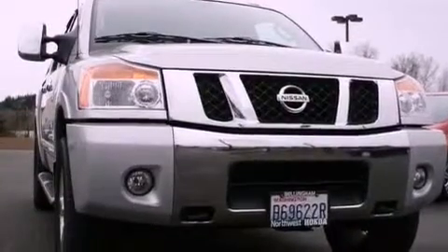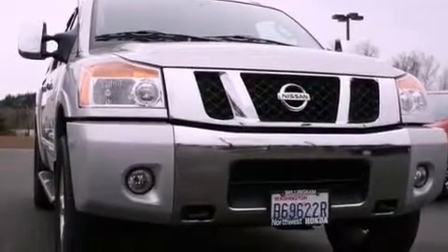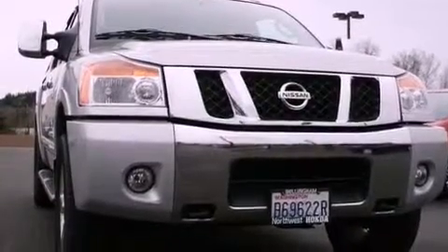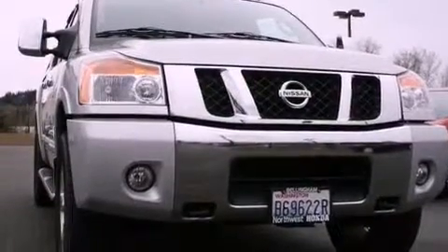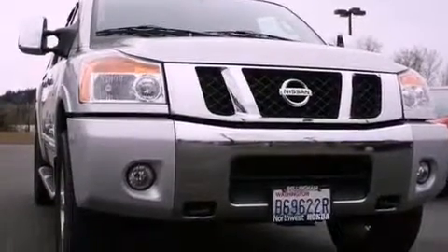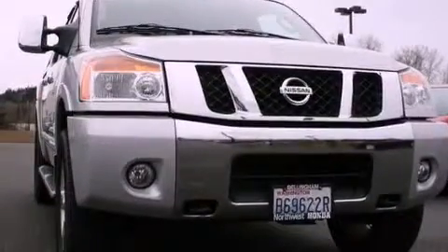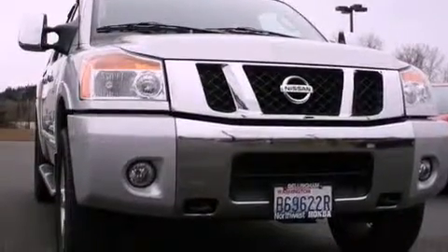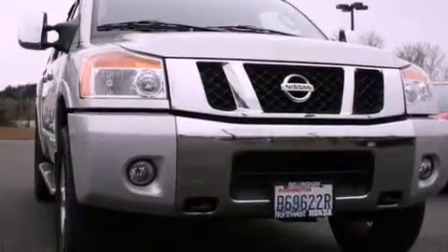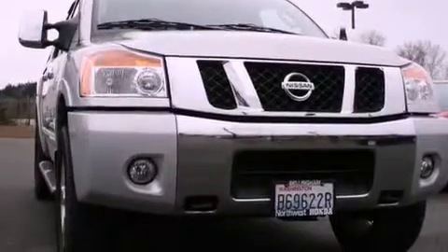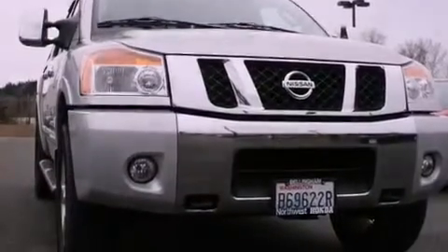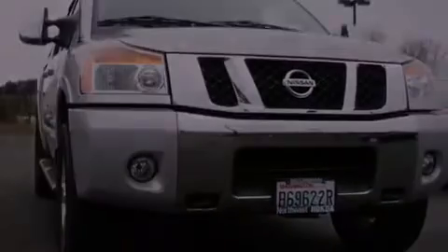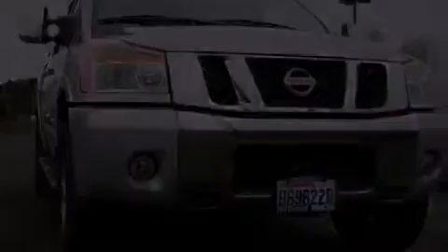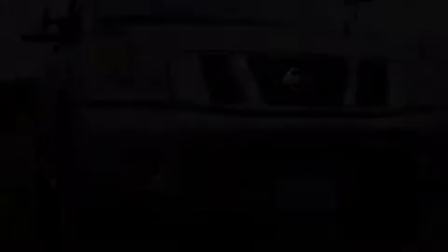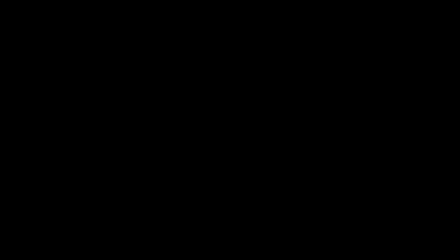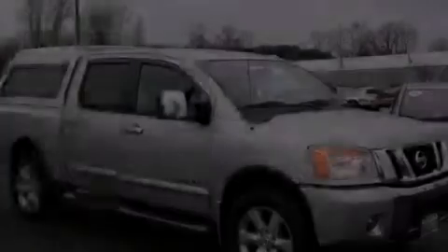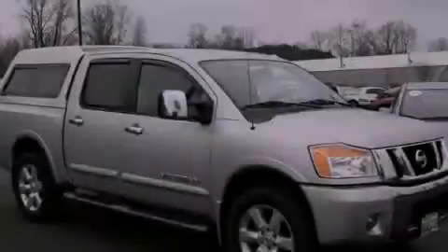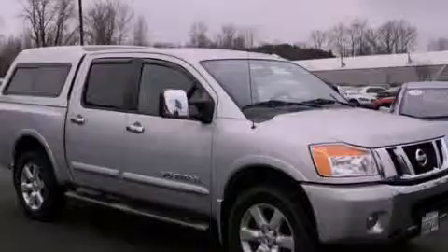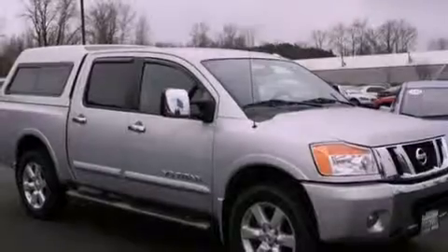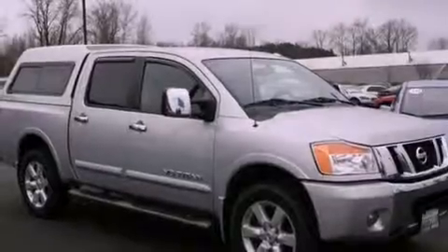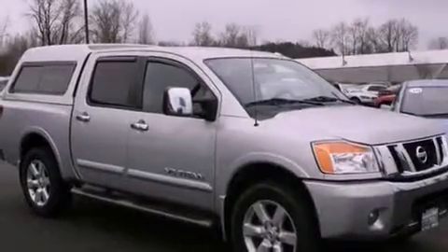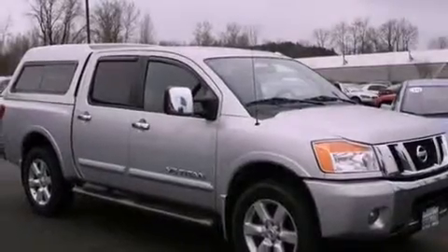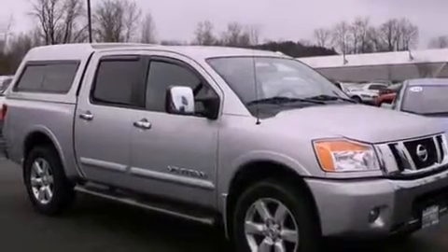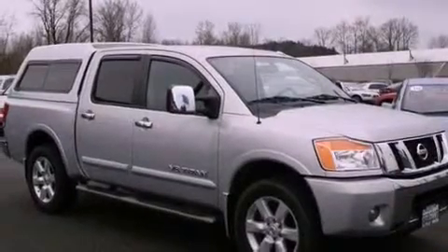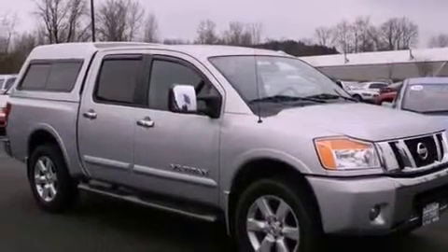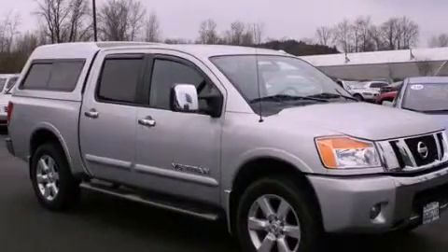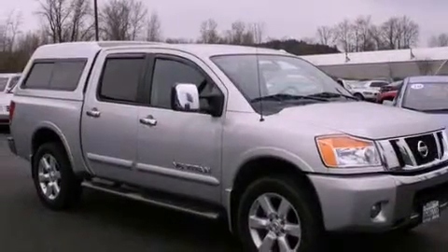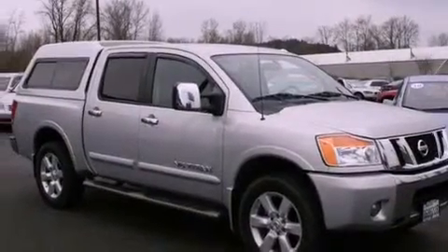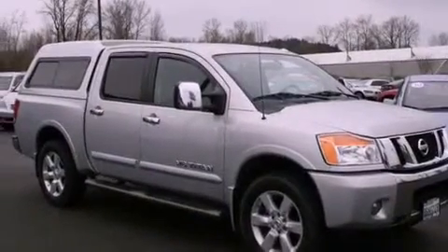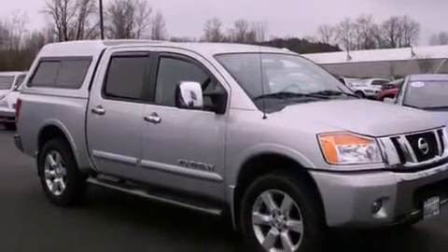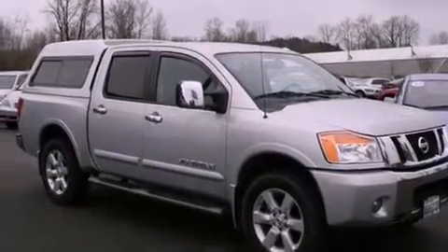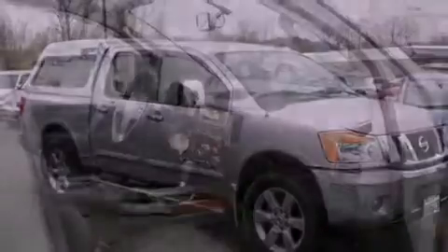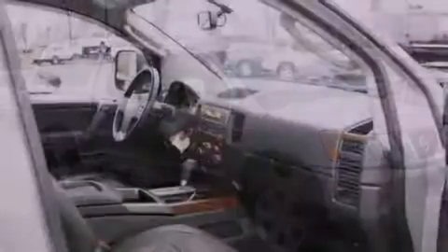It has a 5.6-liter, eight-cylinder engine, a five-speed automatic transmission, and the added safety and control of four-wheel drive.